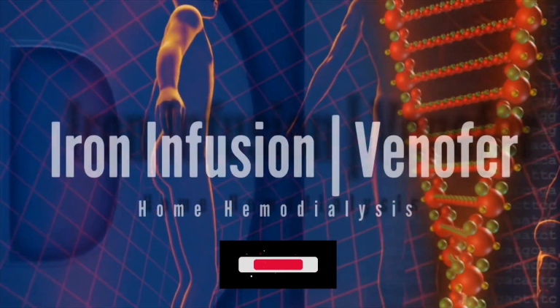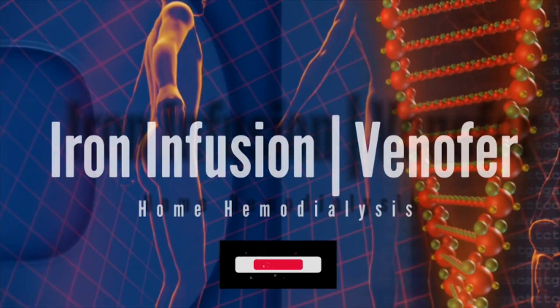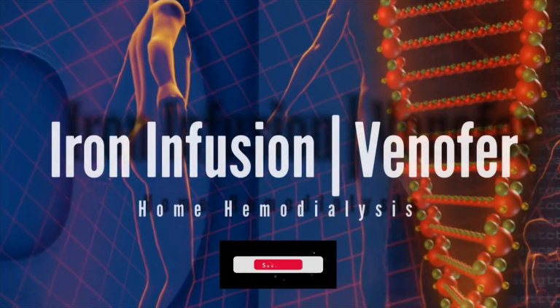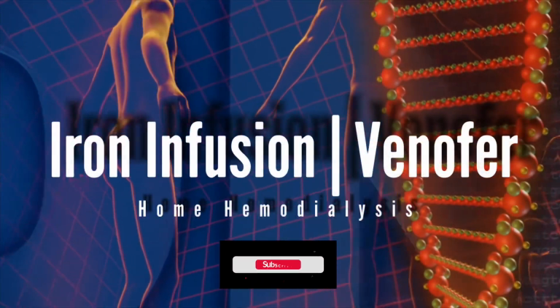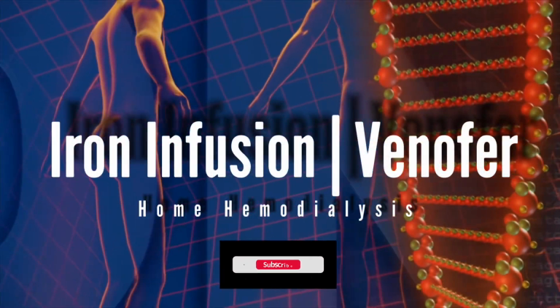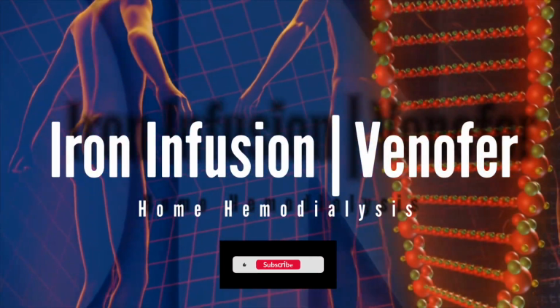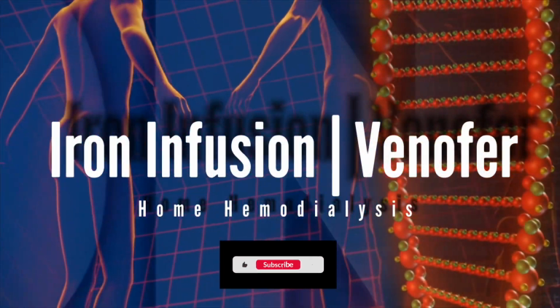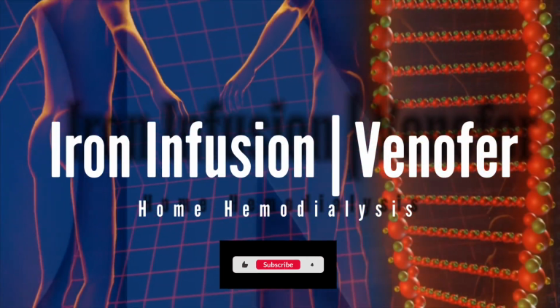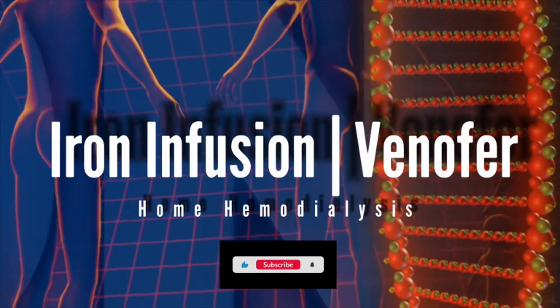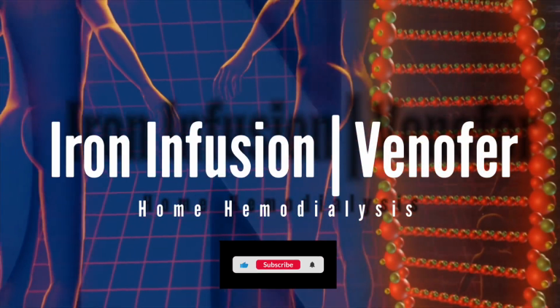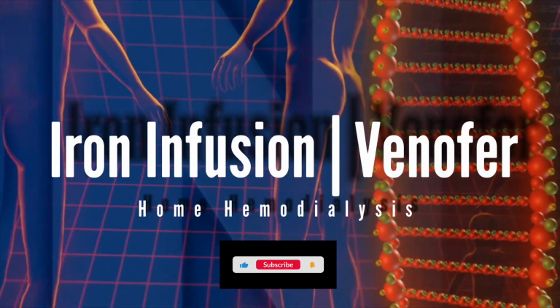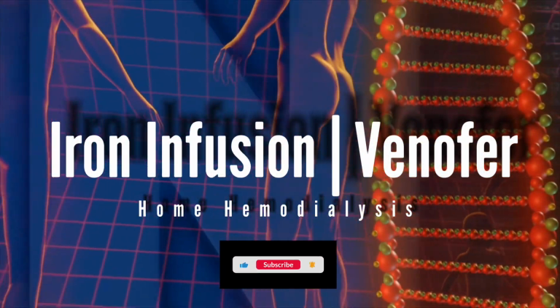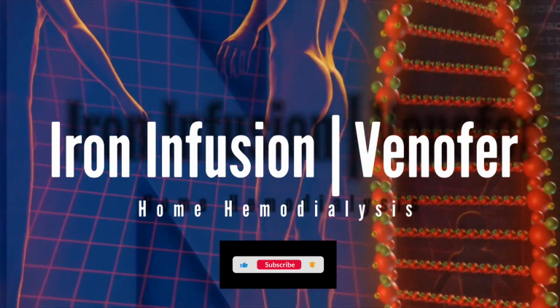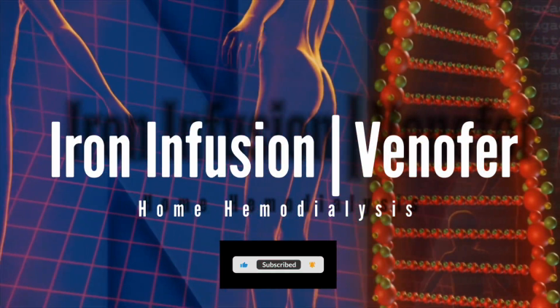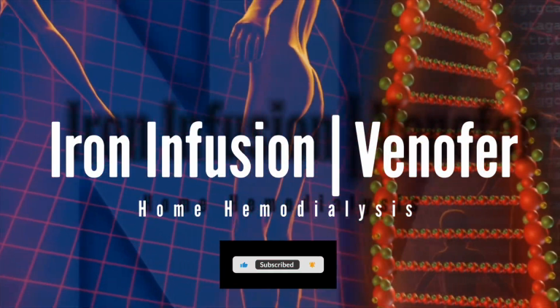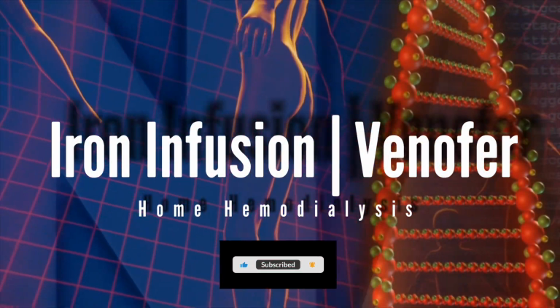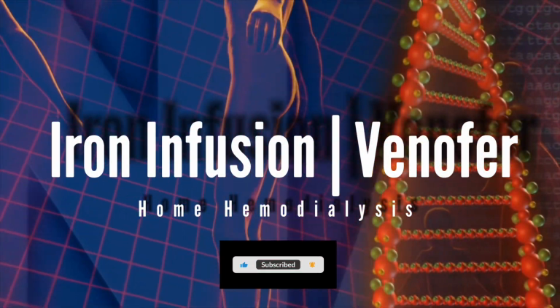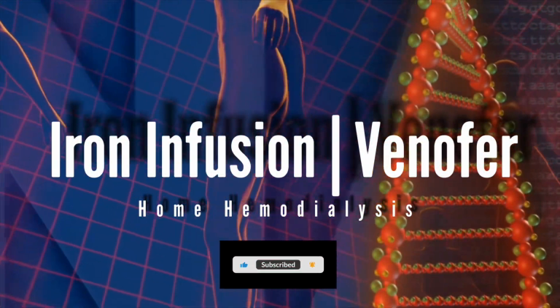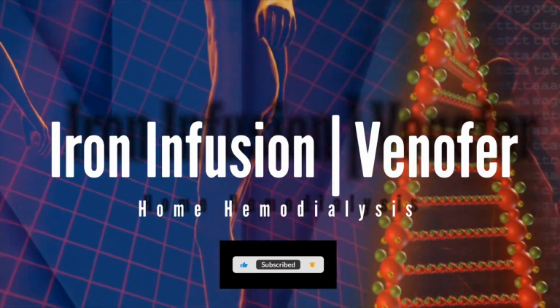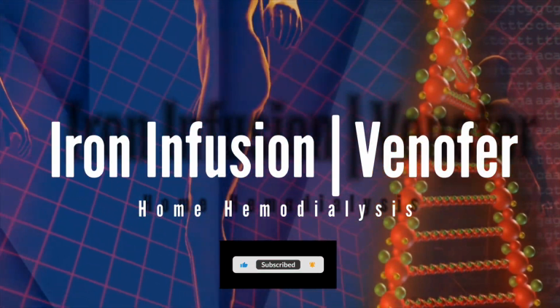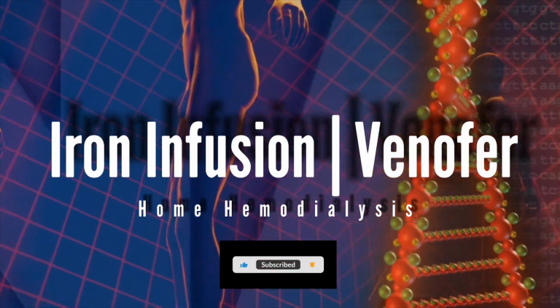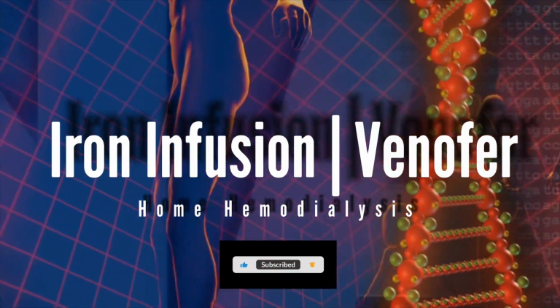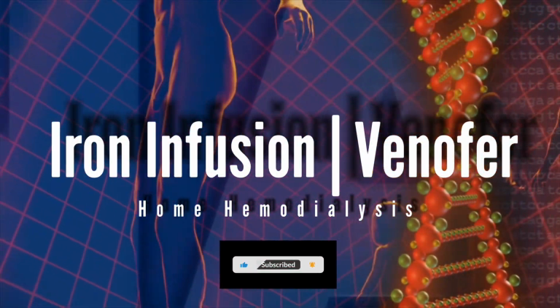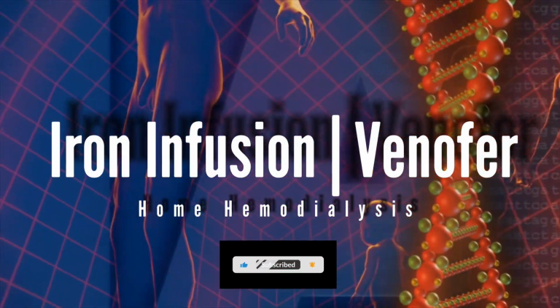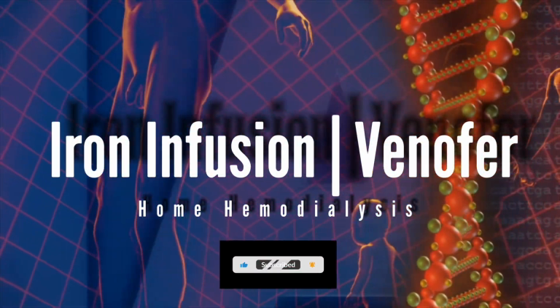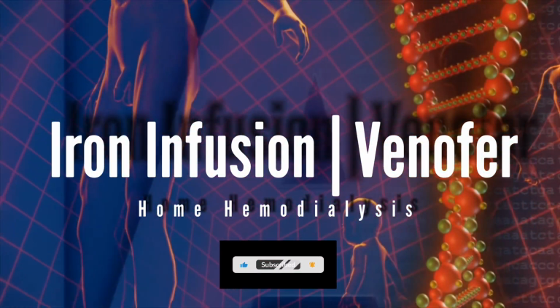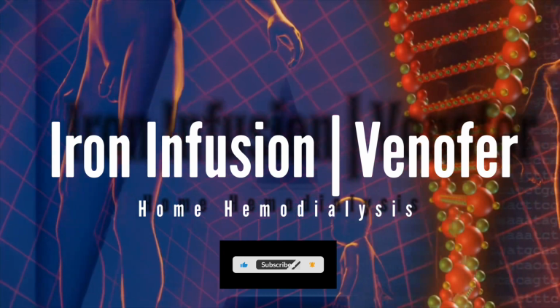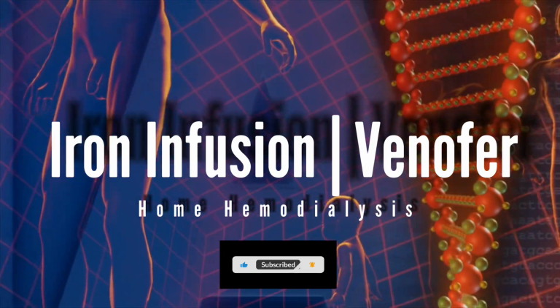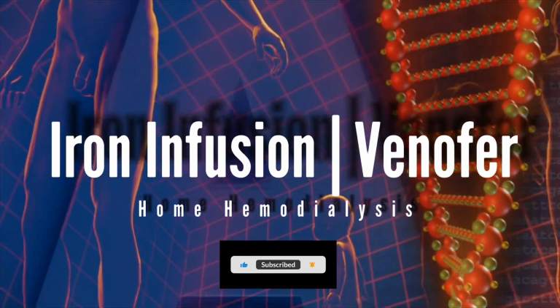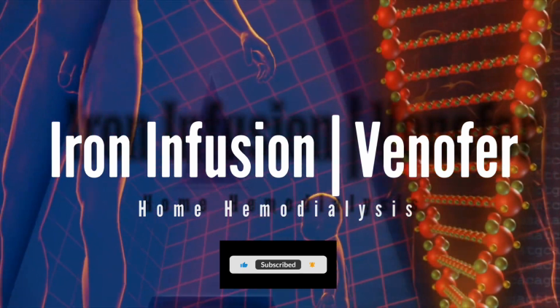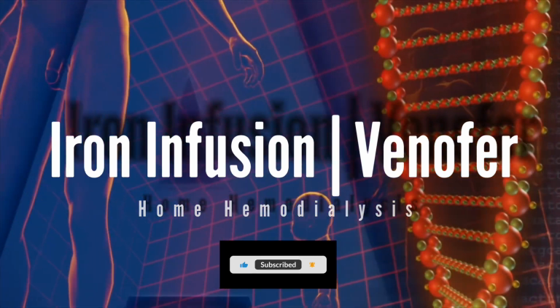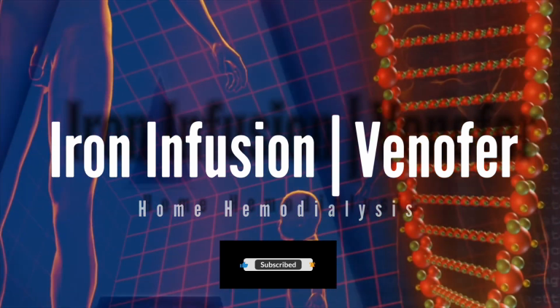Iron infusion, Venifer, home hemodialysis.